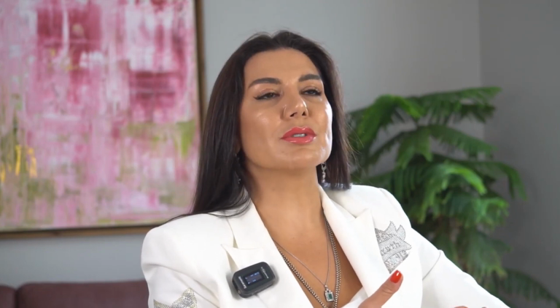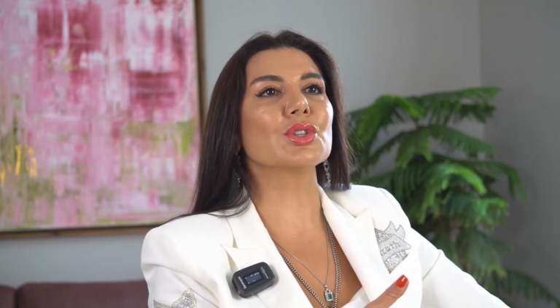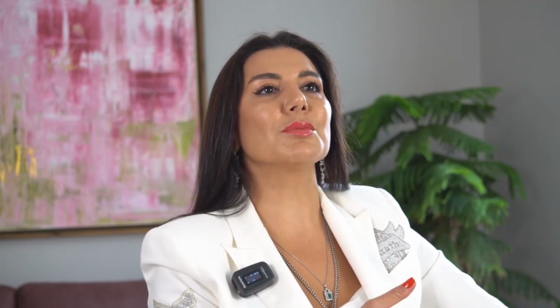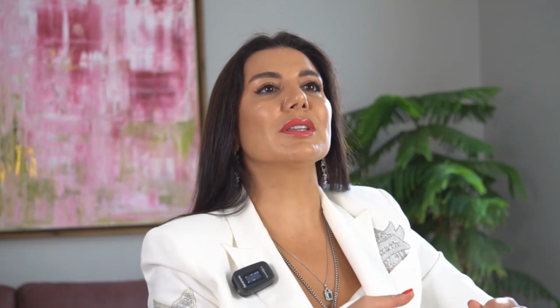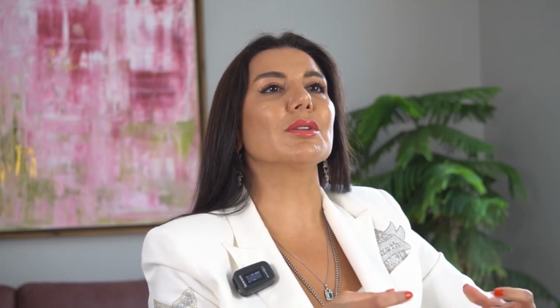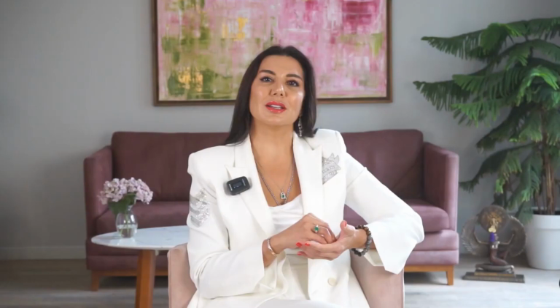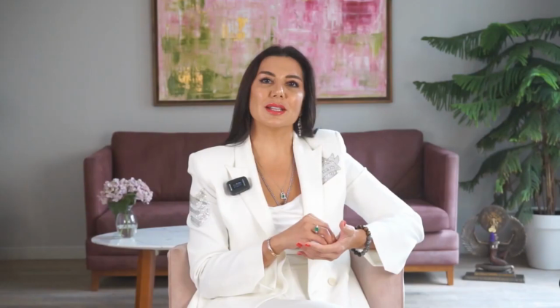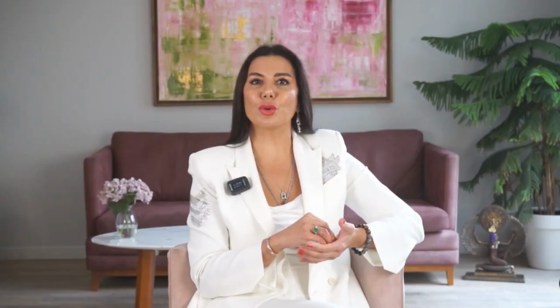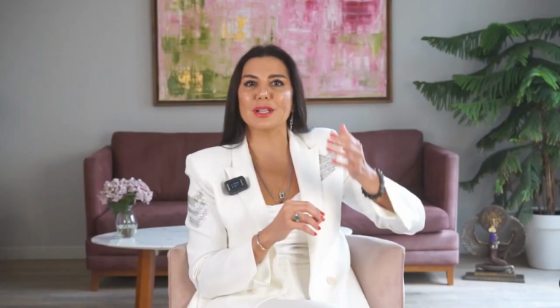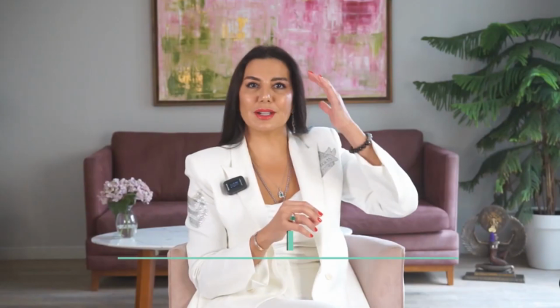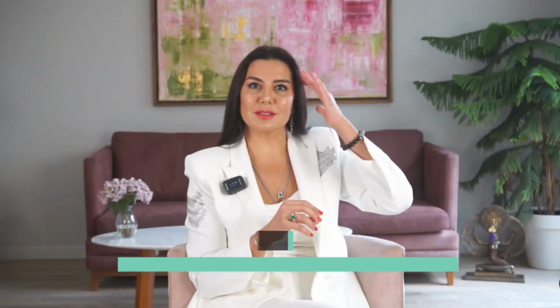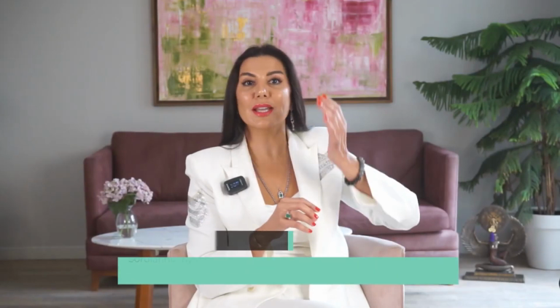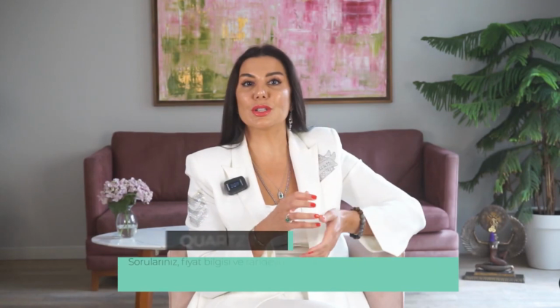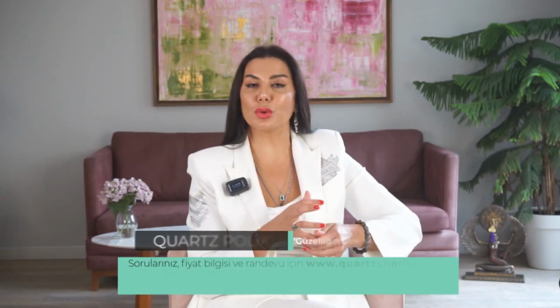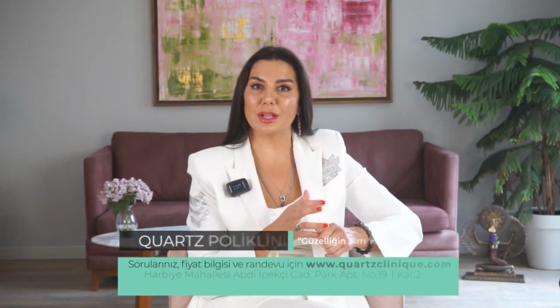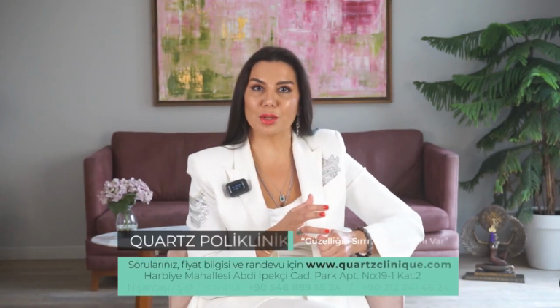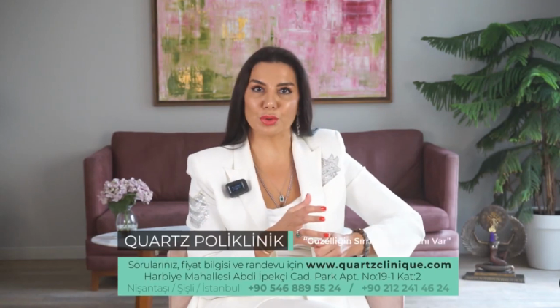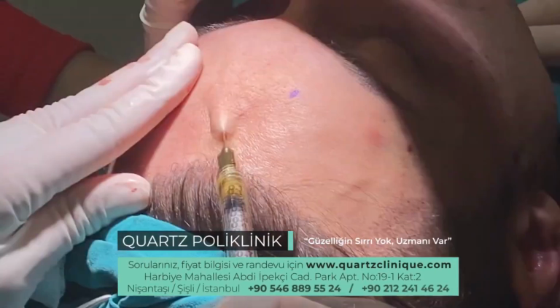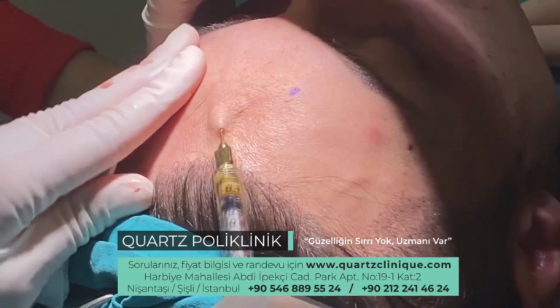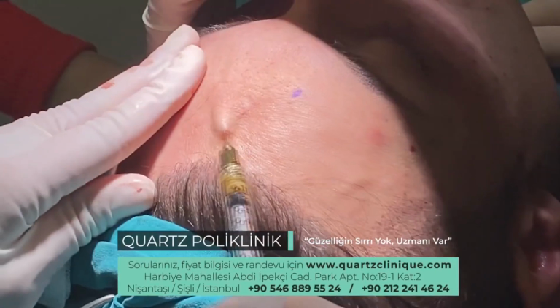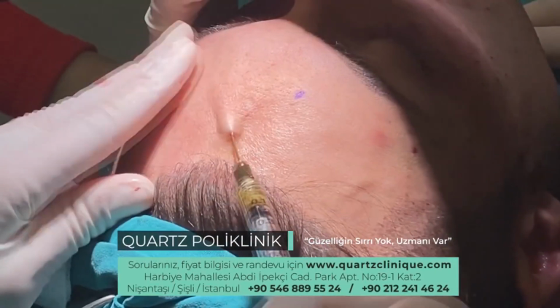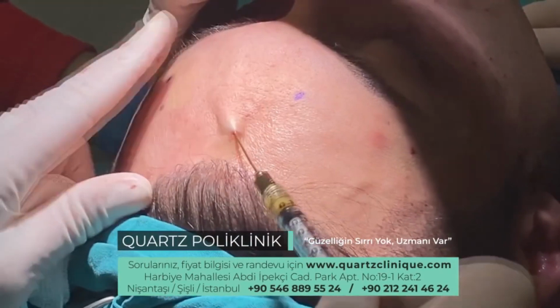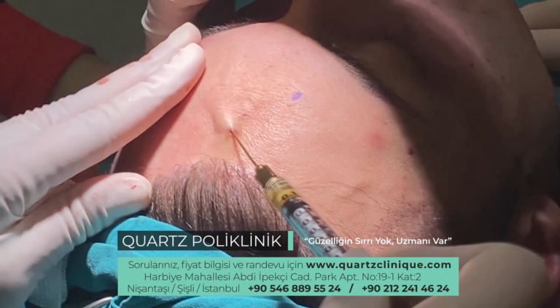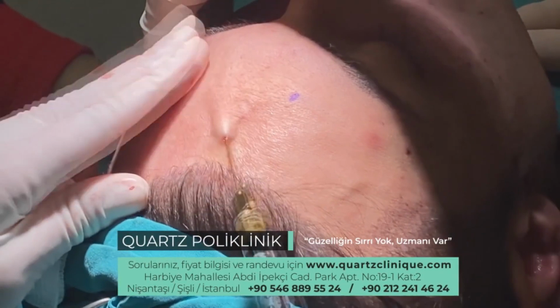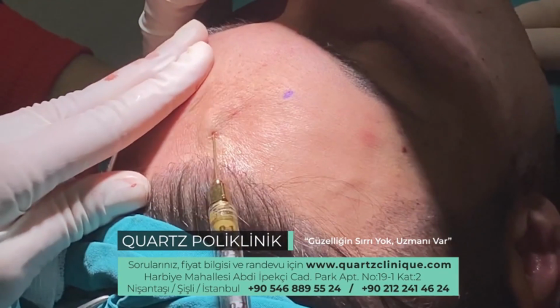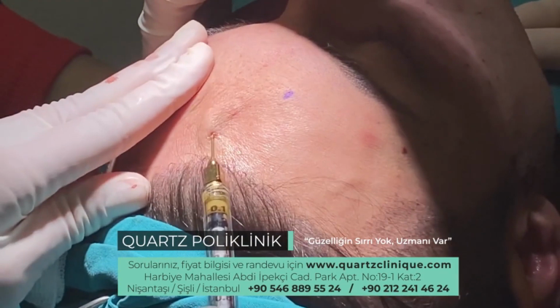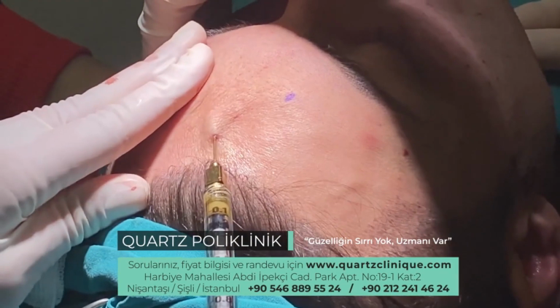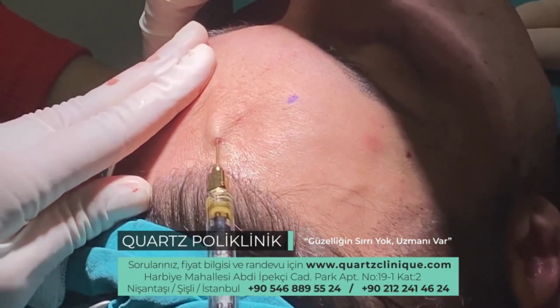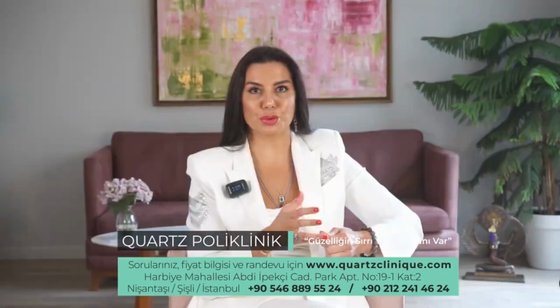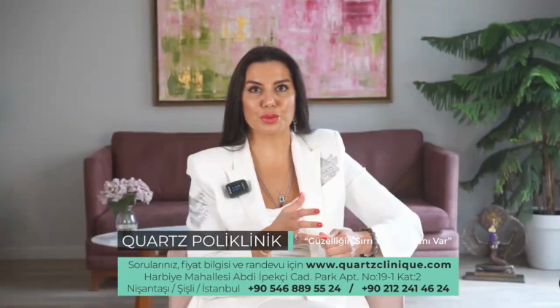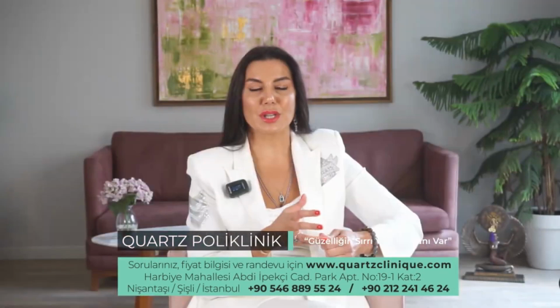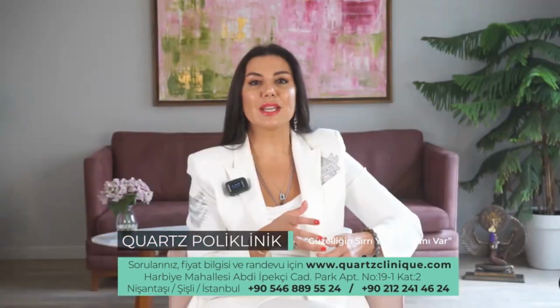The purpose of using LipoCube is to apply only stem cell therapy, or to increase the permanence when we transfer the fats we have taken.